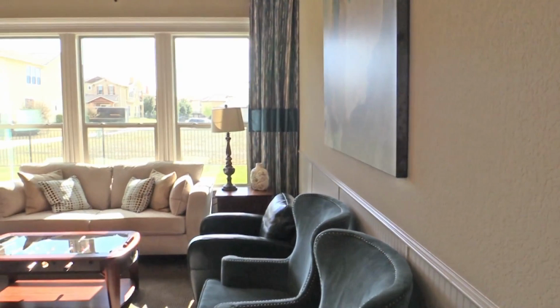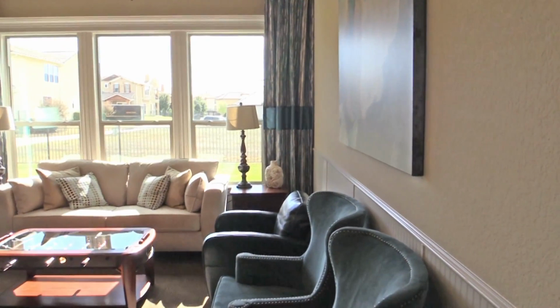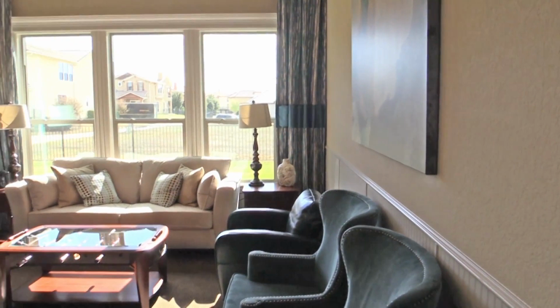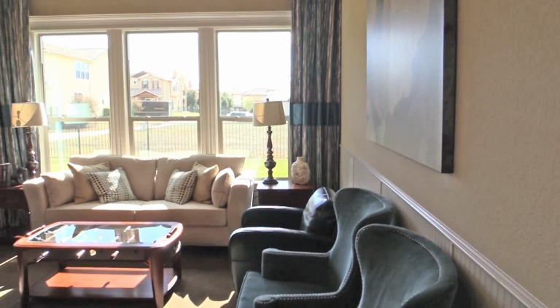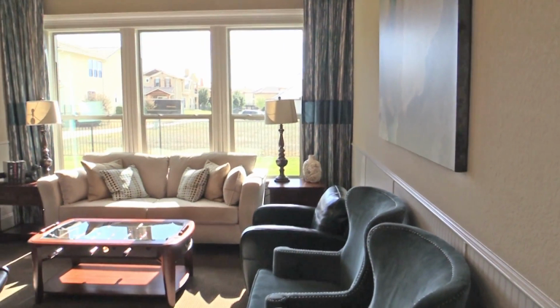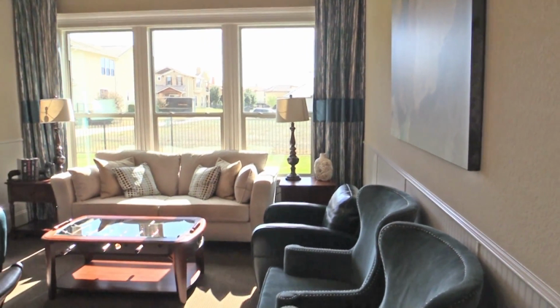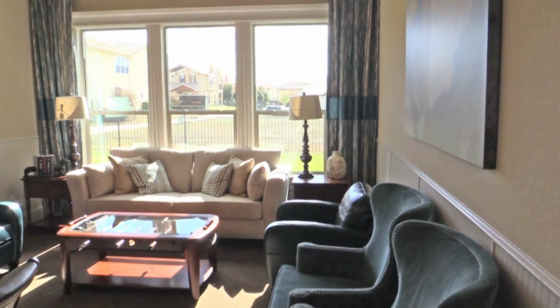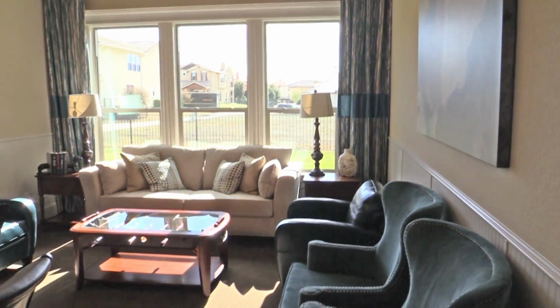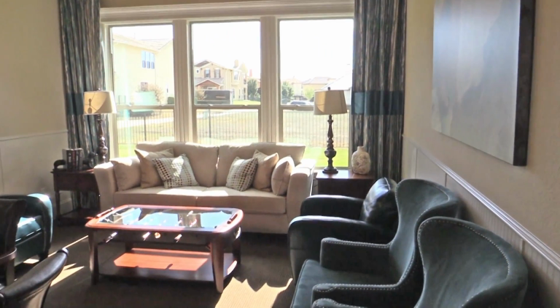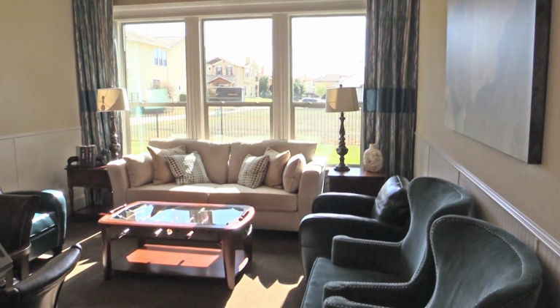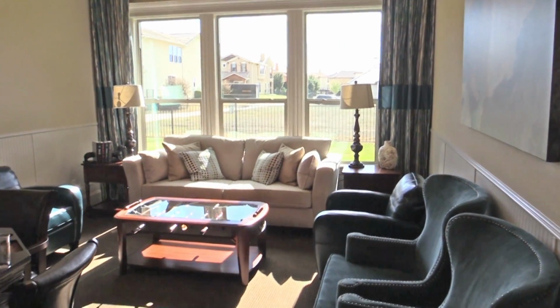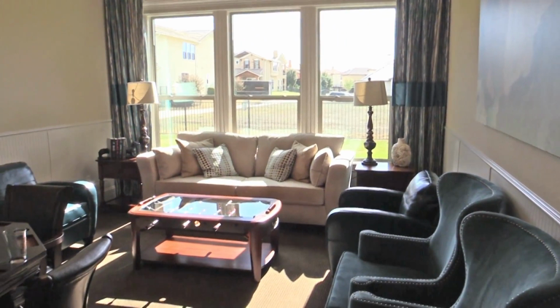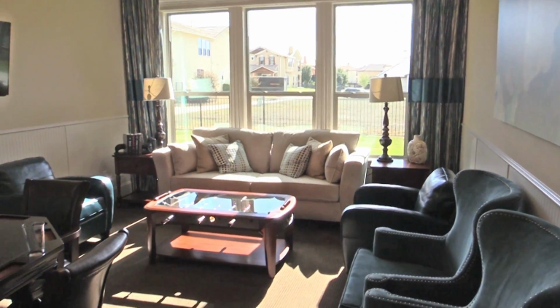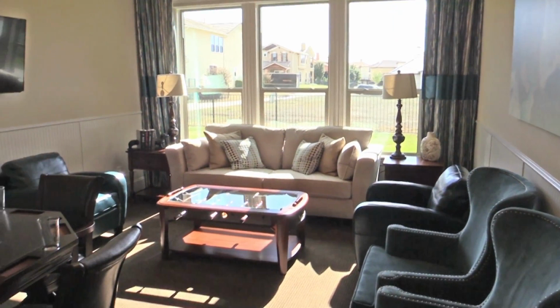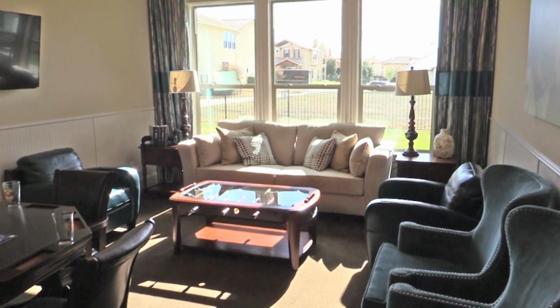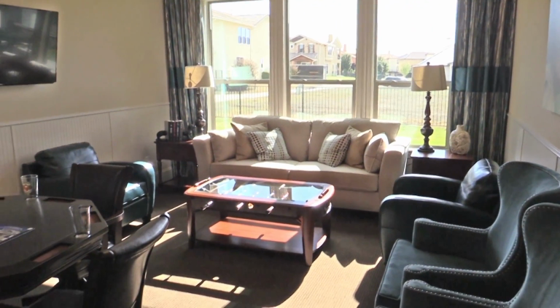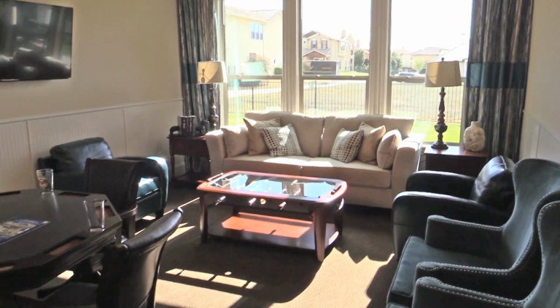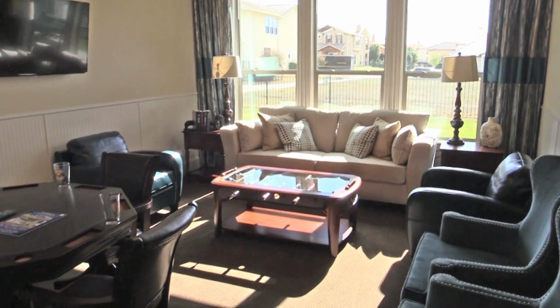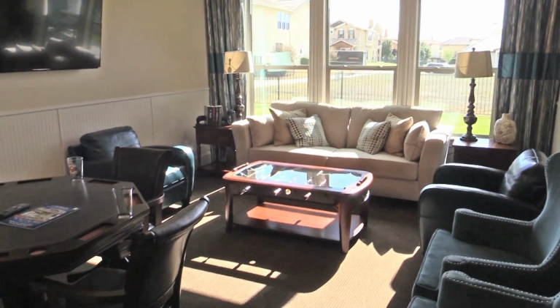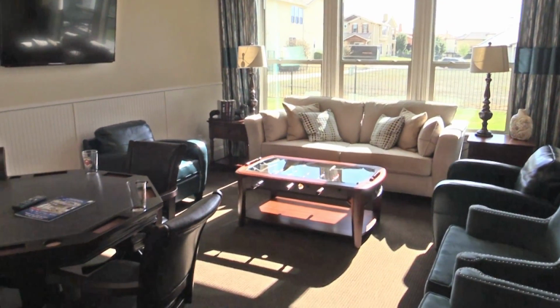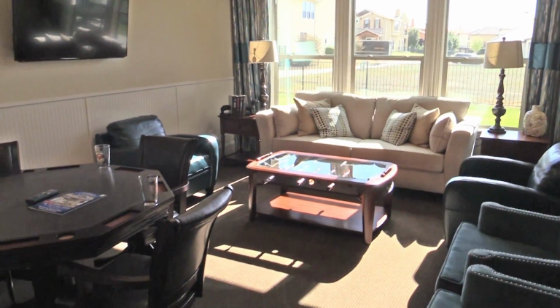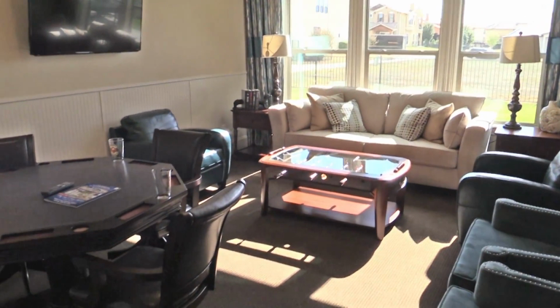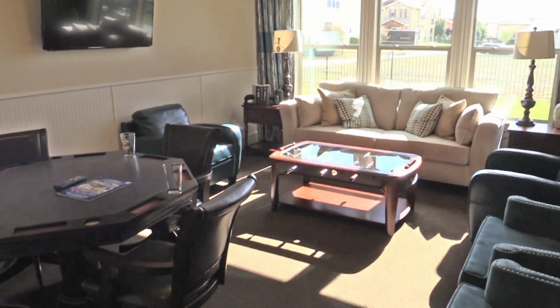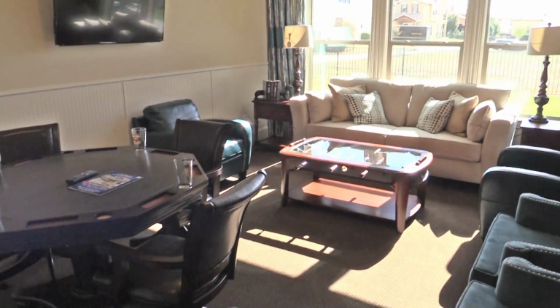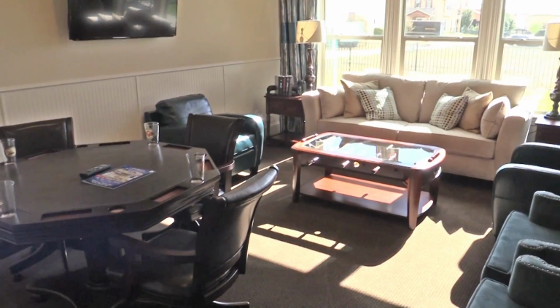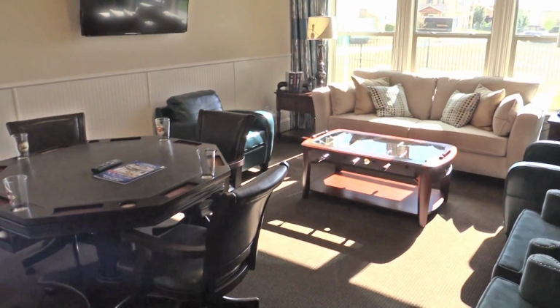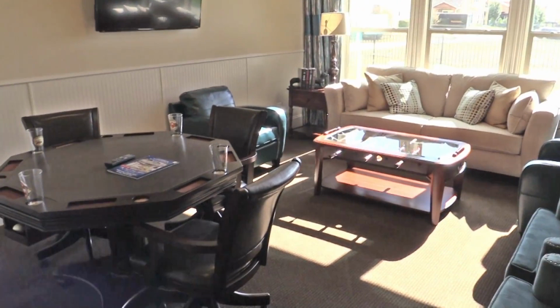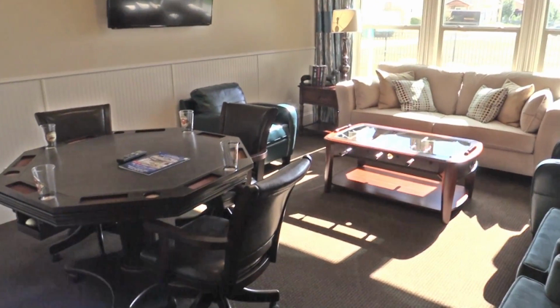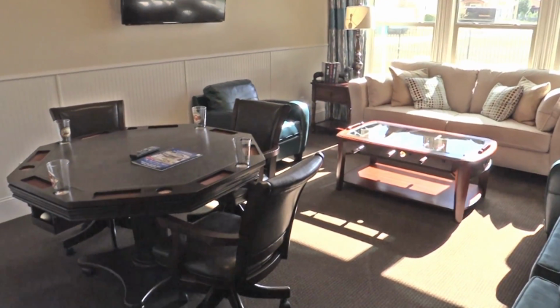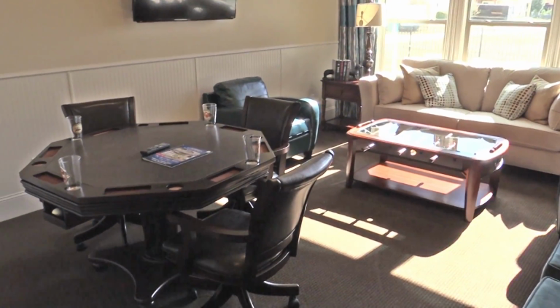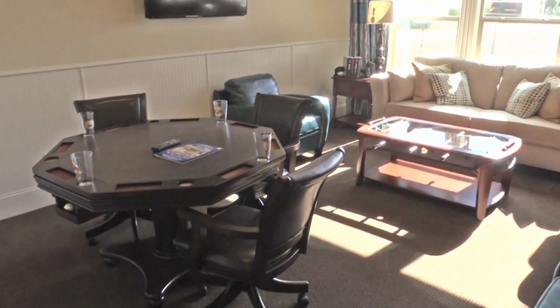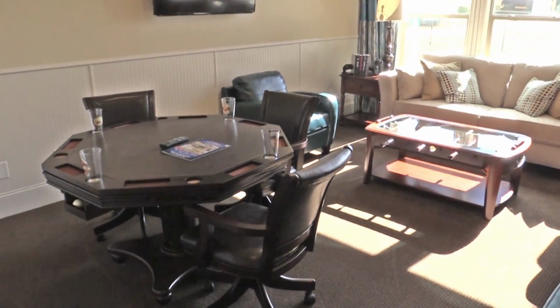What is a flex room? A flex room is a room that could be a game room, a media room, or even a fourth bedroom.